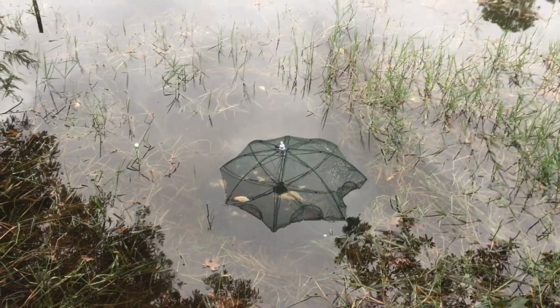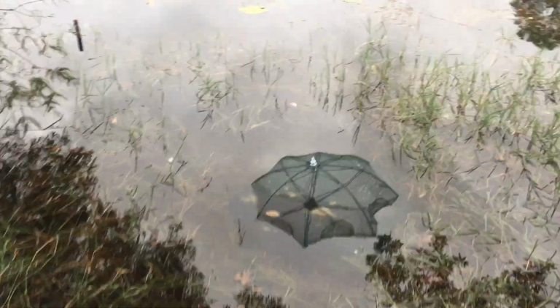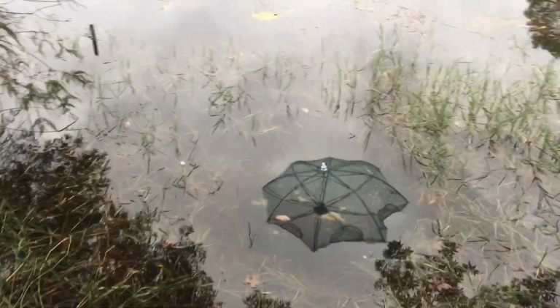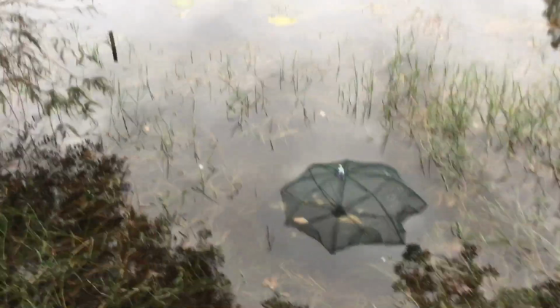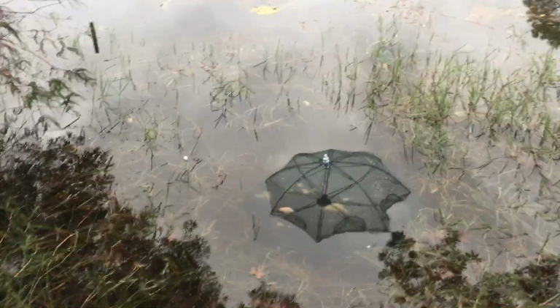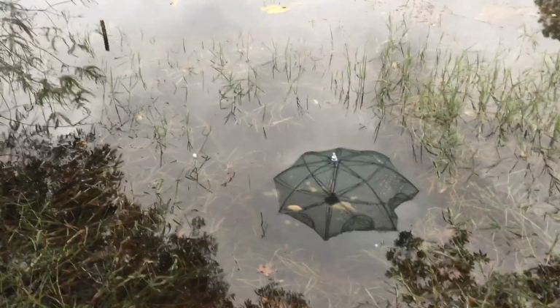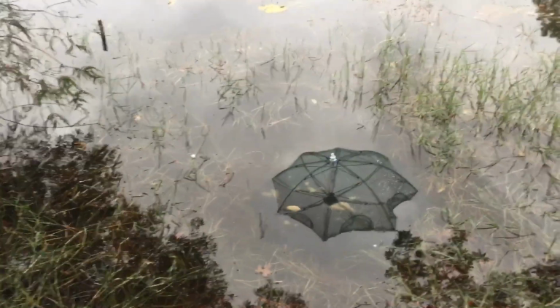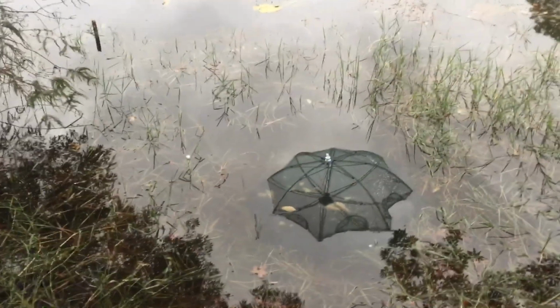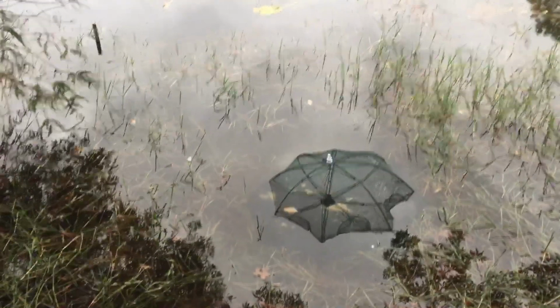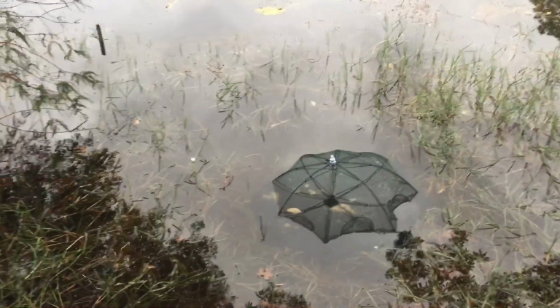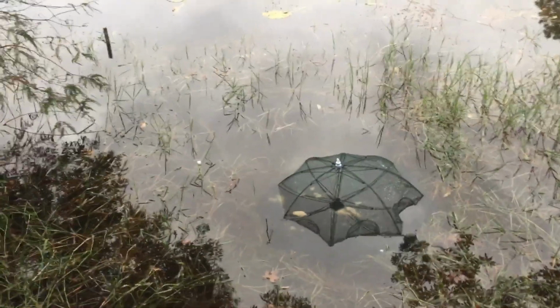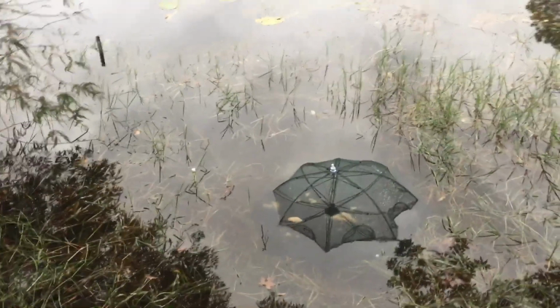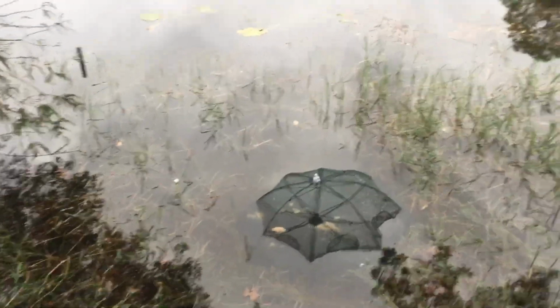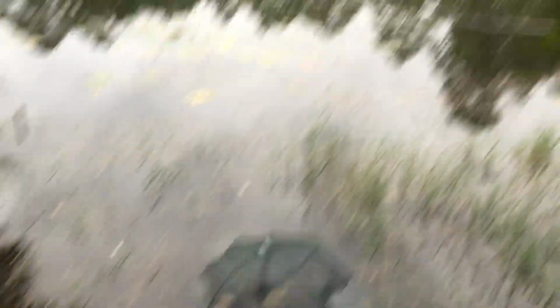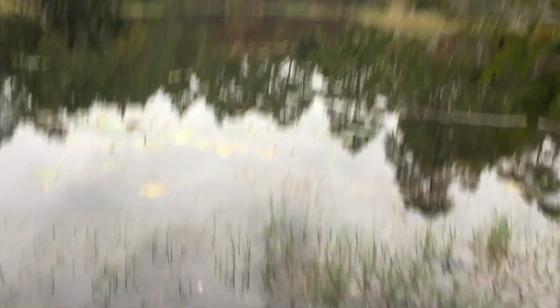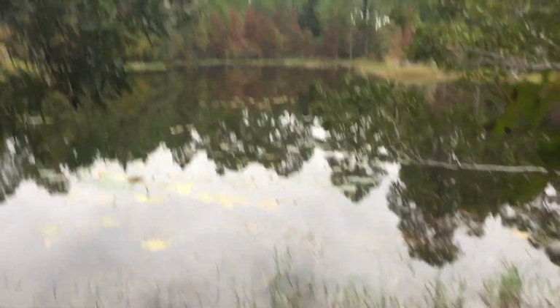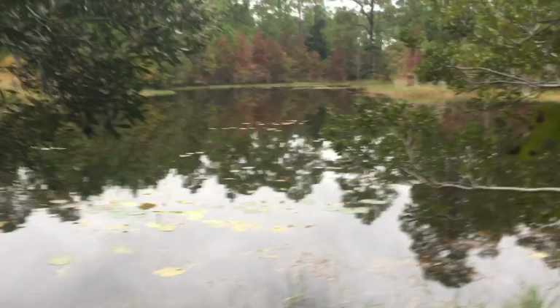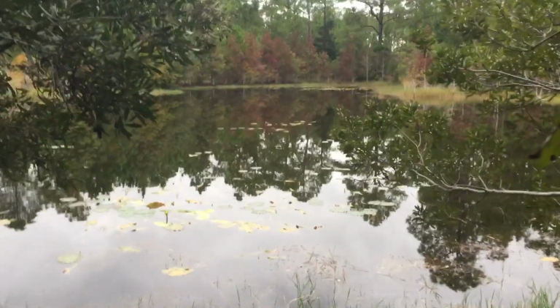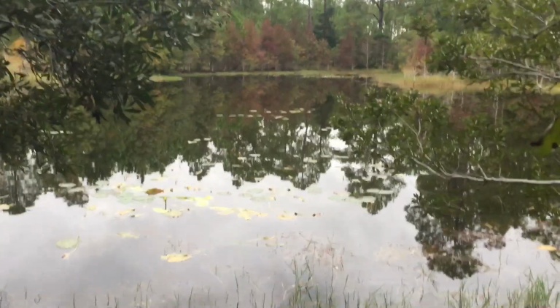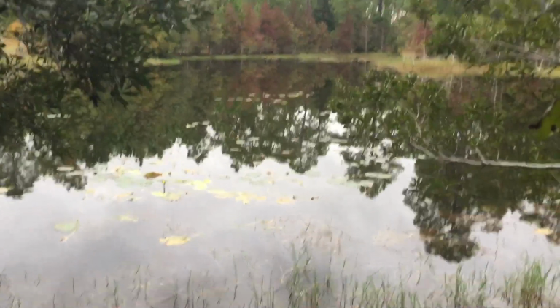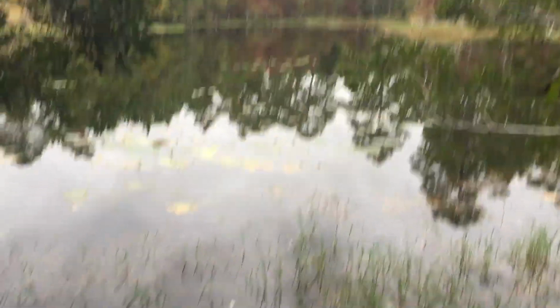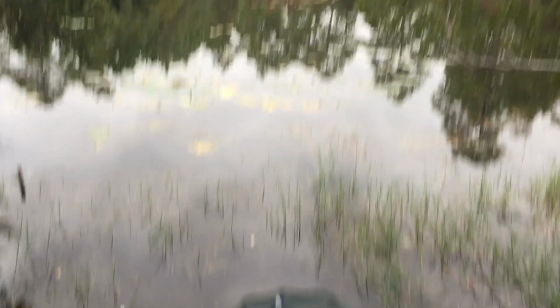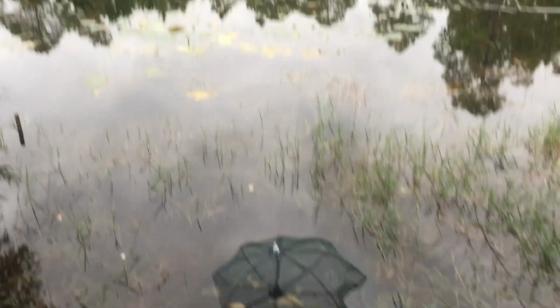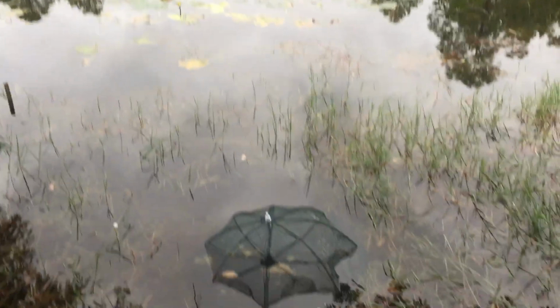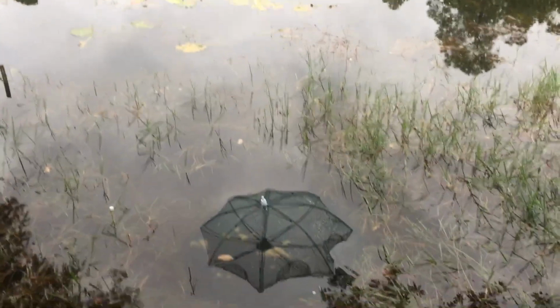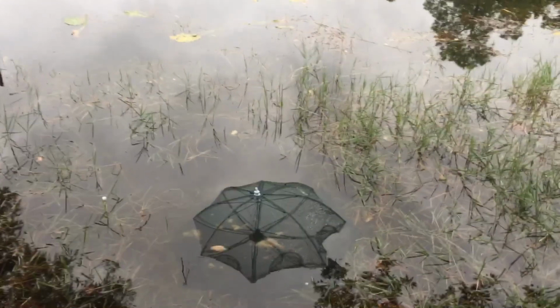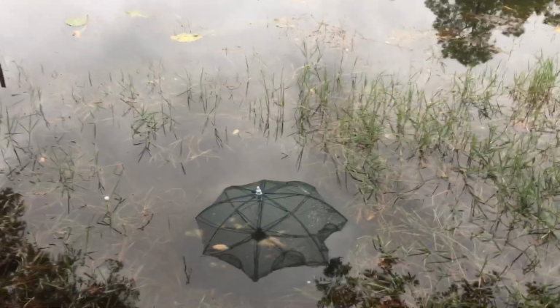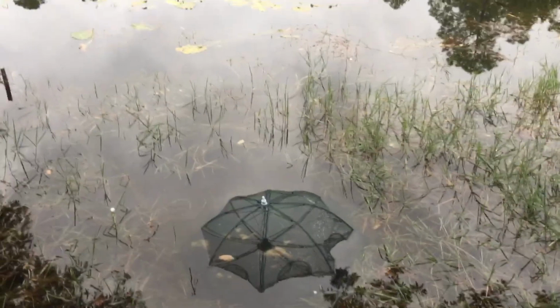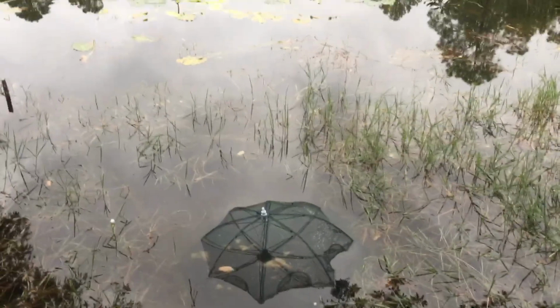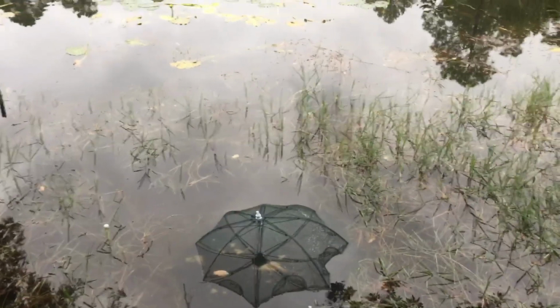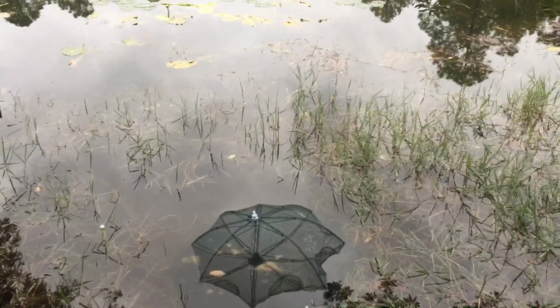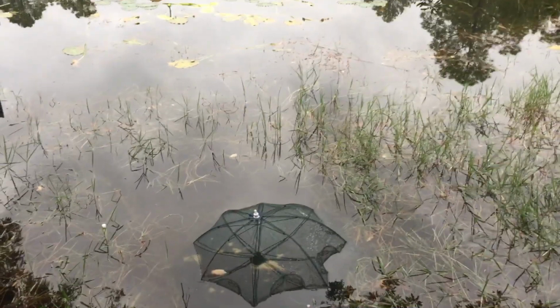Hey, it's 1 November. This is the pond that's up behind my house — a little one acre pond.